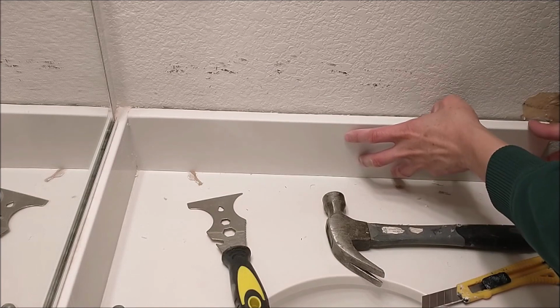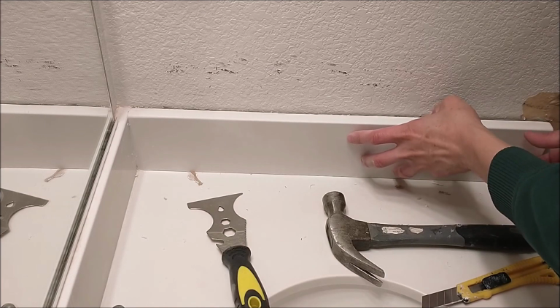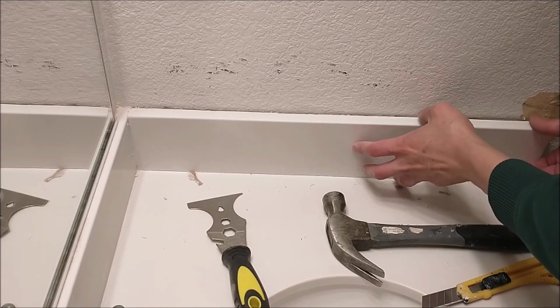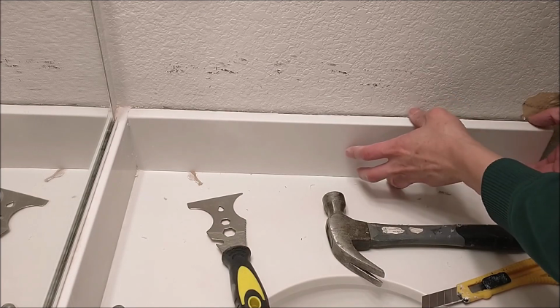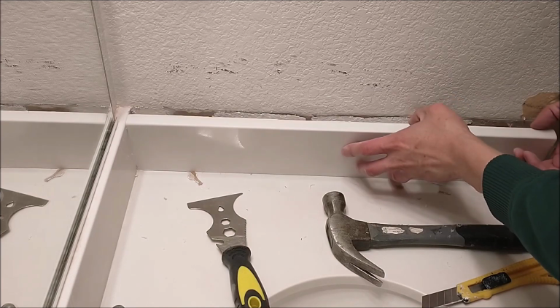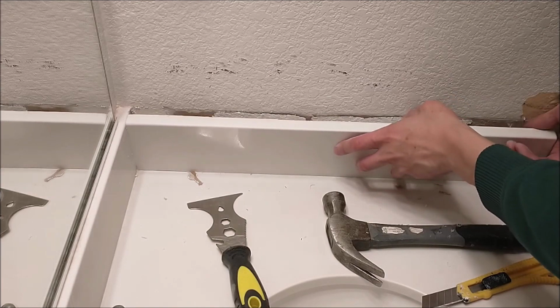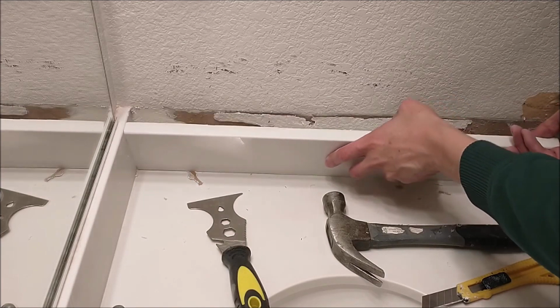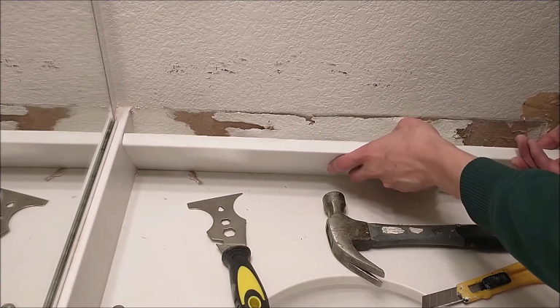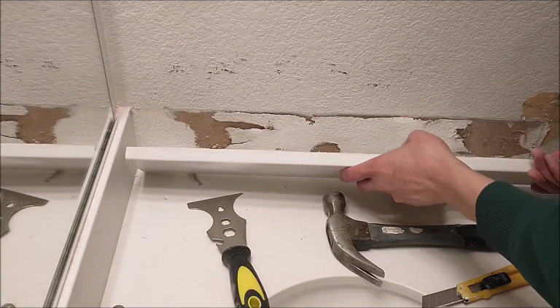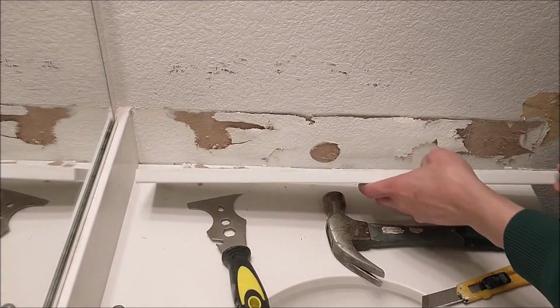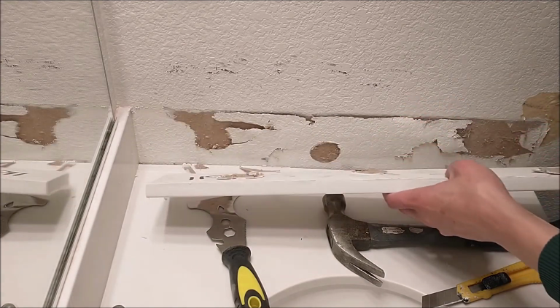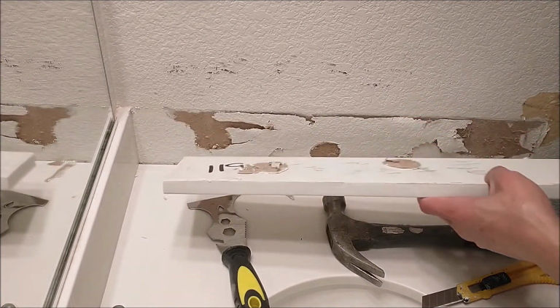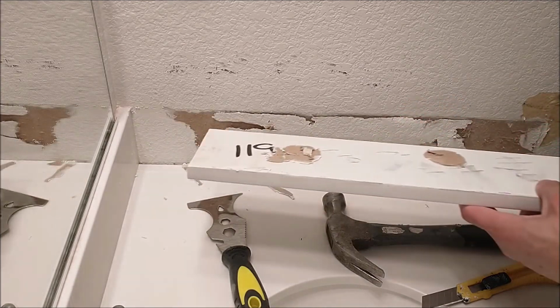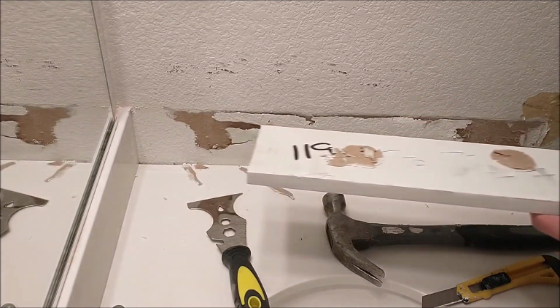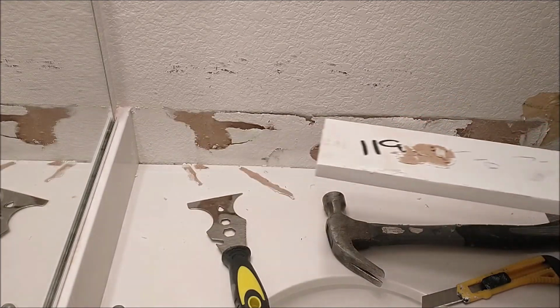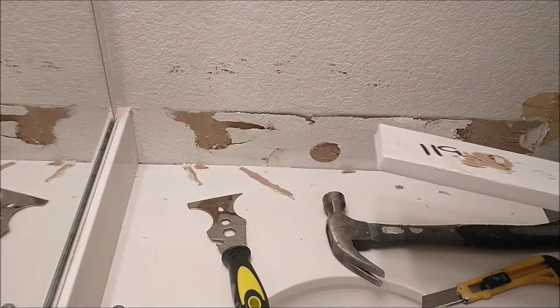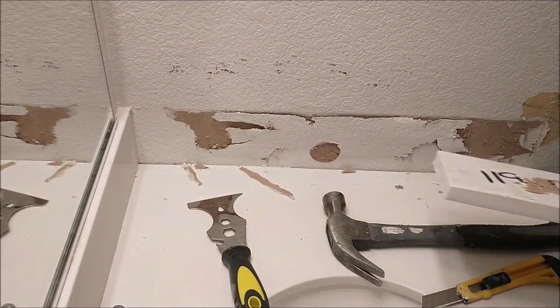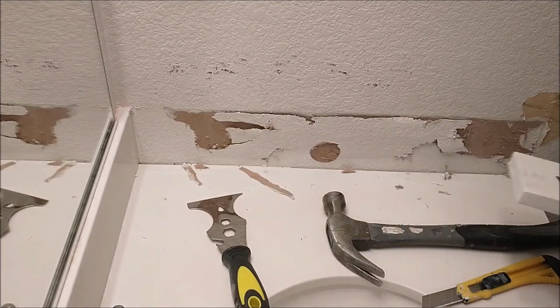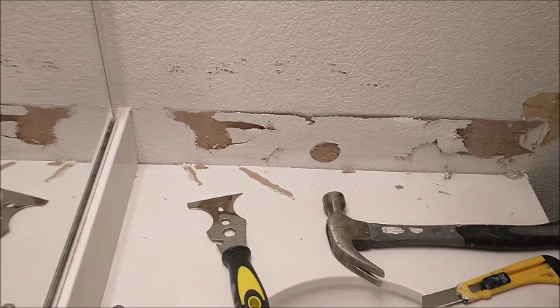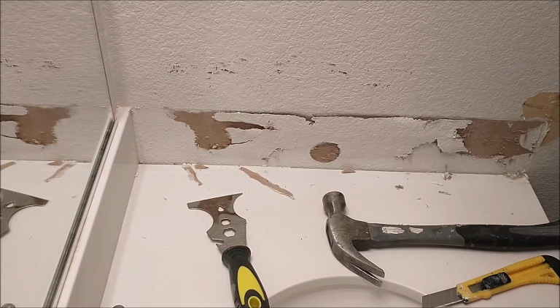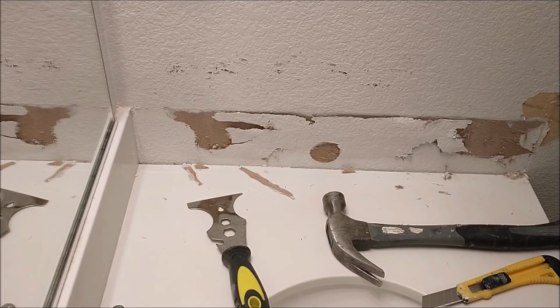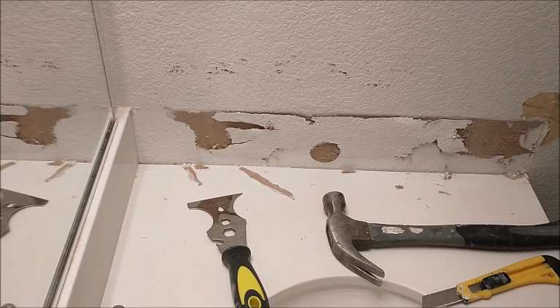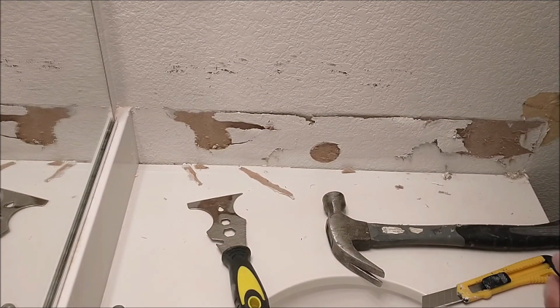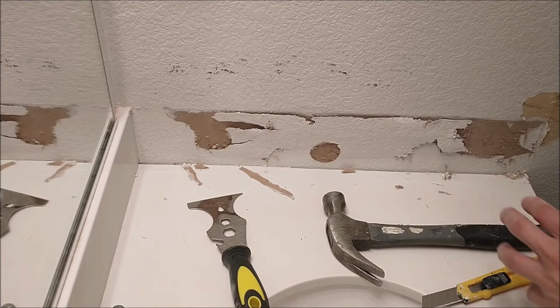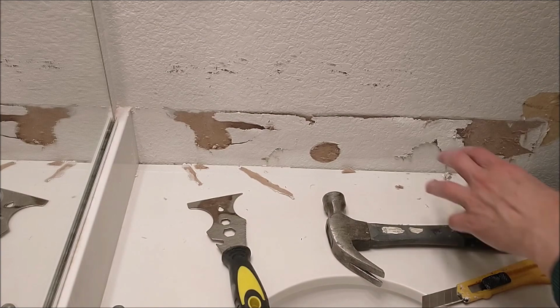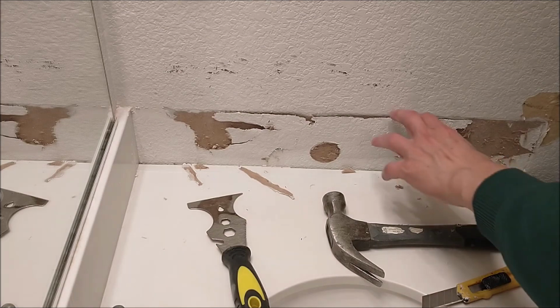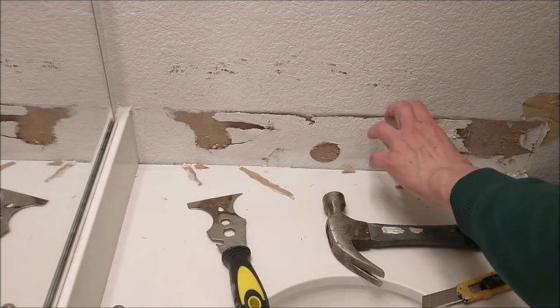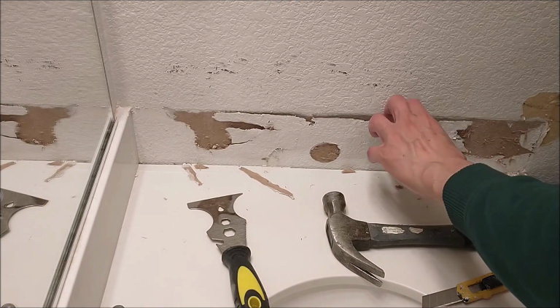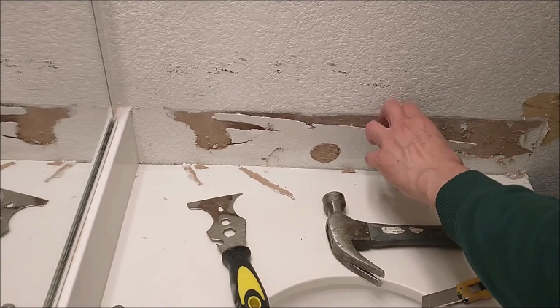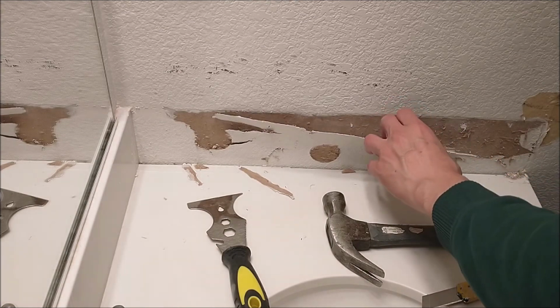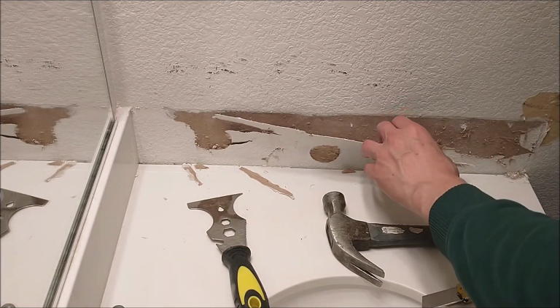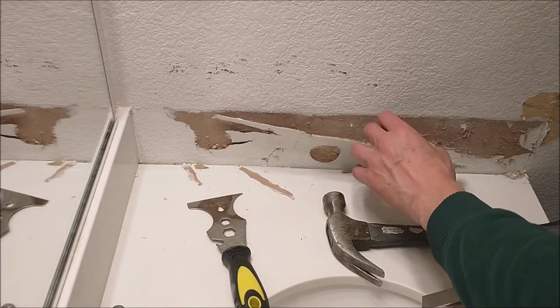So eventually you take the whole thing out. See how these people glue it? You can damage your whole thing if you're not careful.